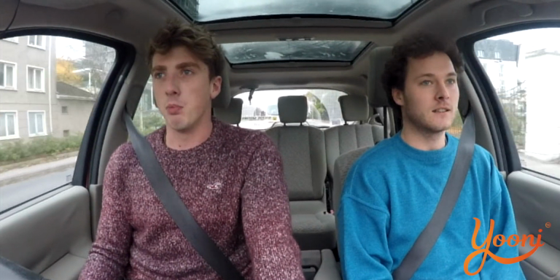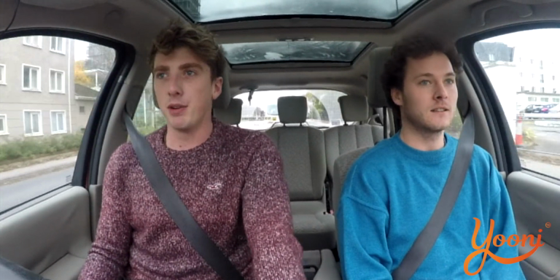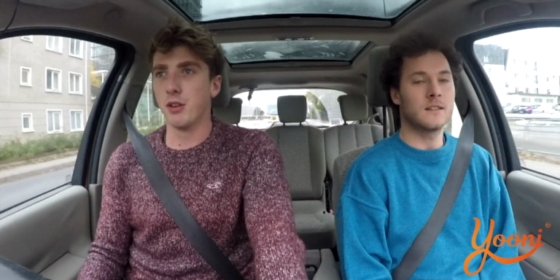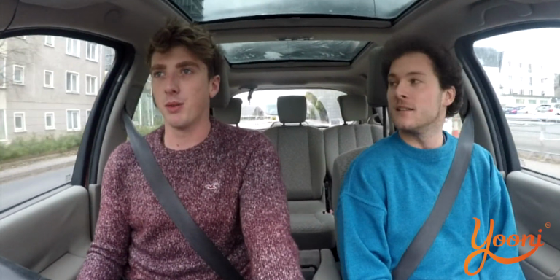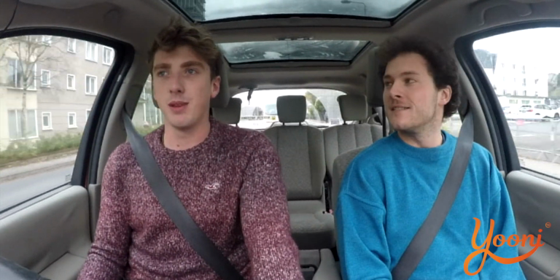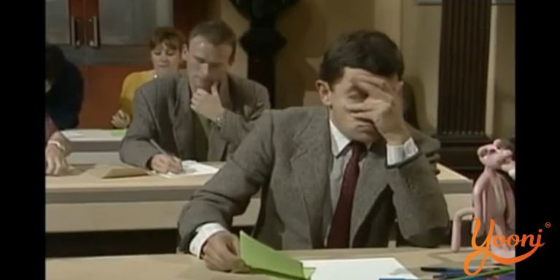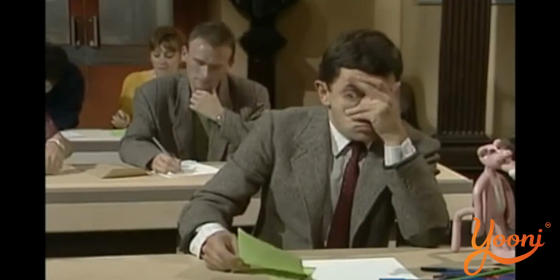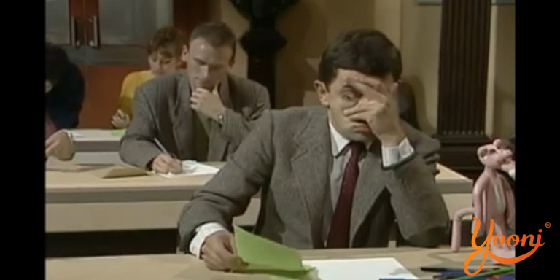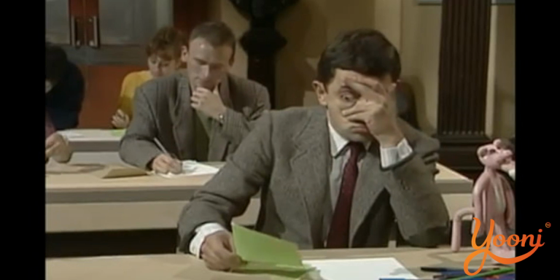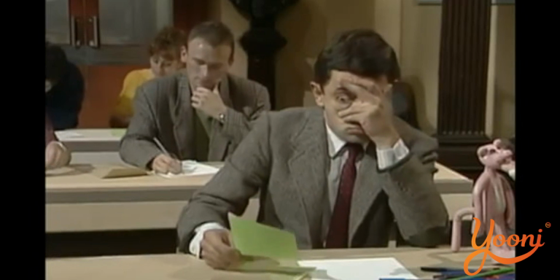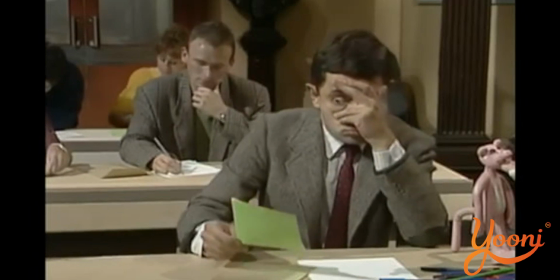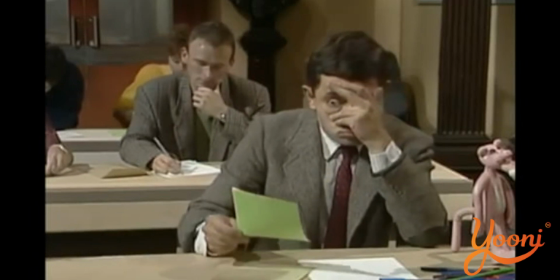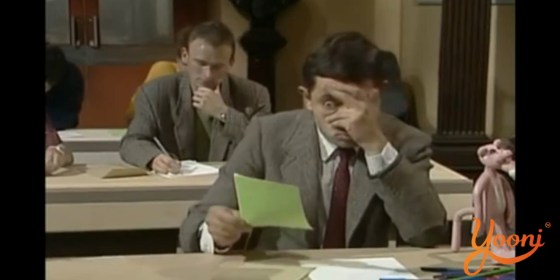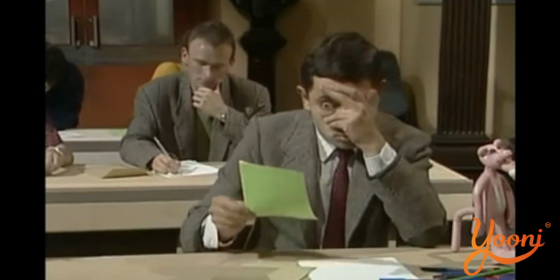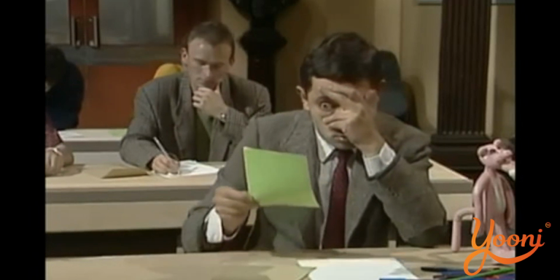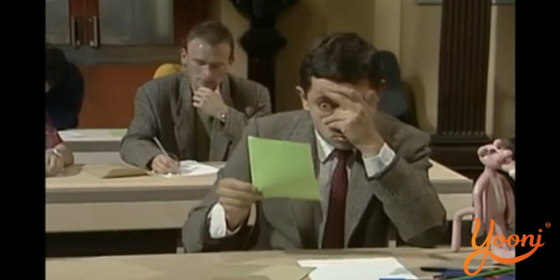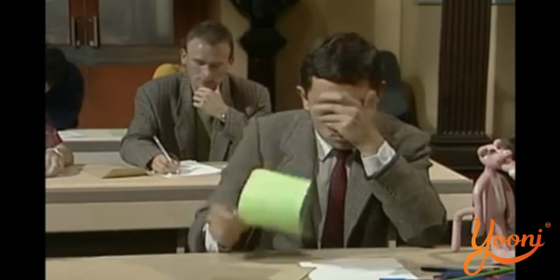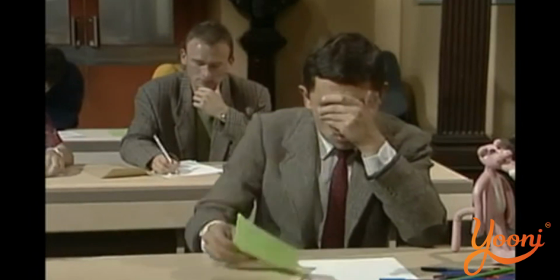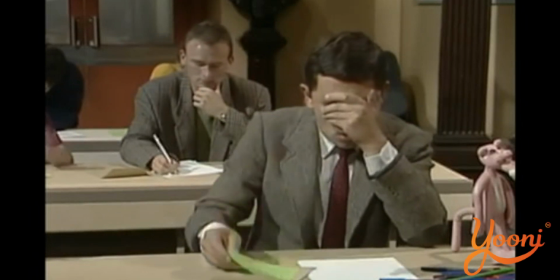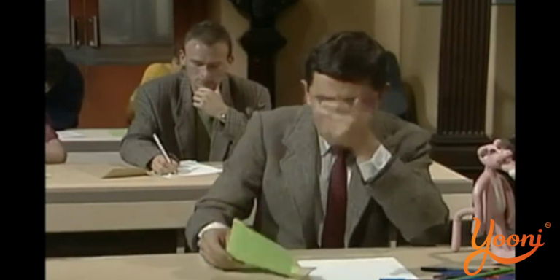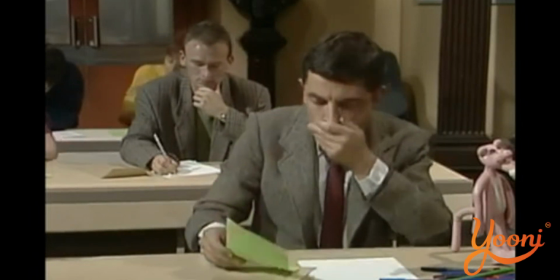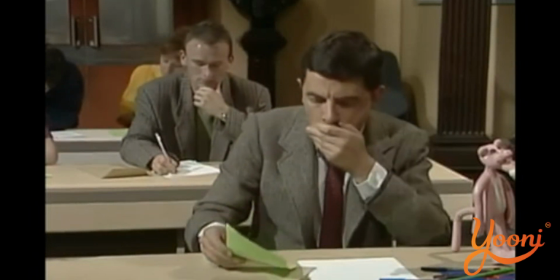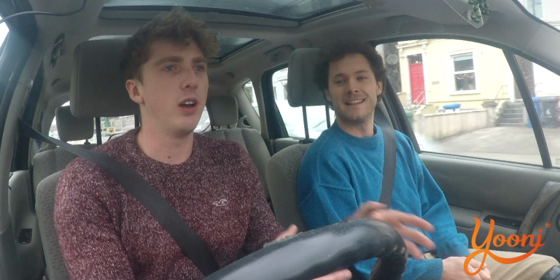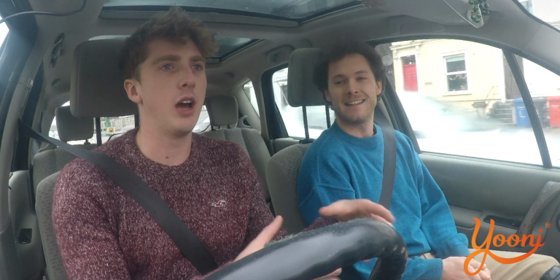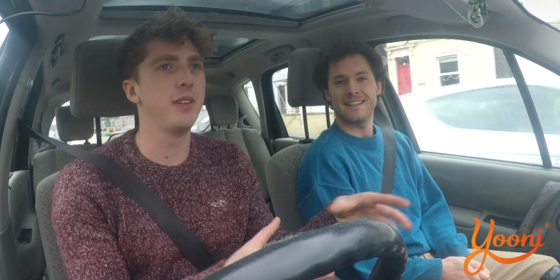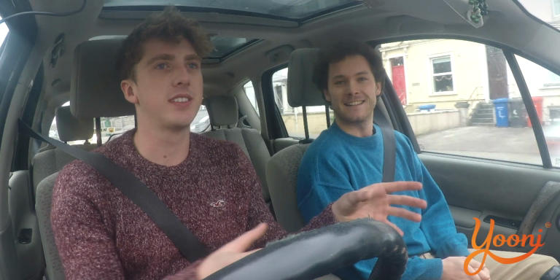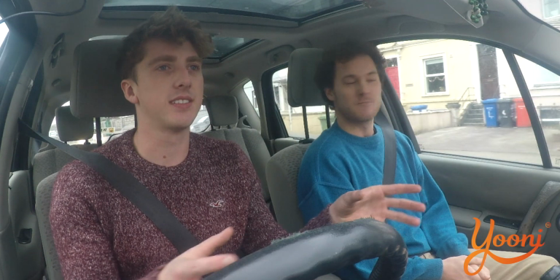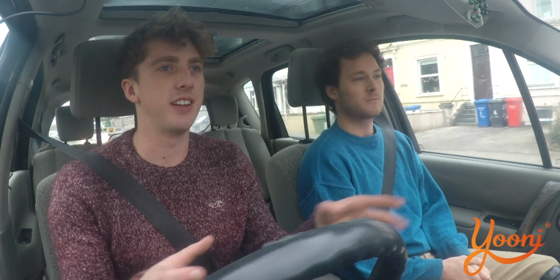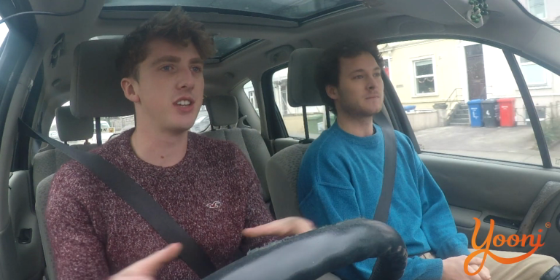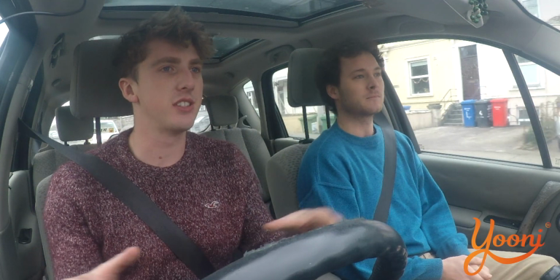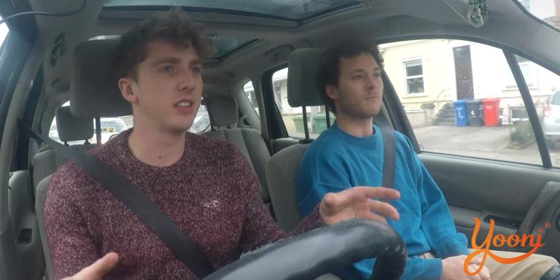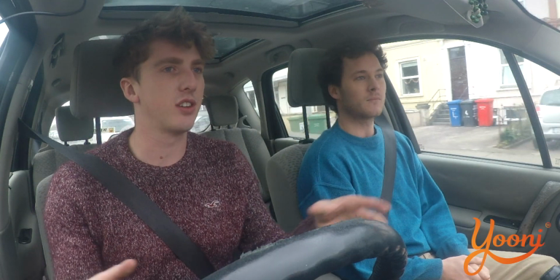A bumpy road? What do you mean by a bumpy road? Yeah, well, I repeated my leaving cert twice because I didn't really know what I was doing. How is energy engineering structured?